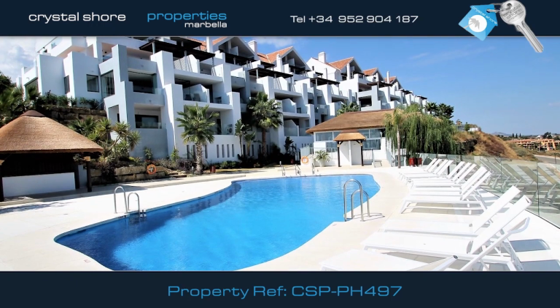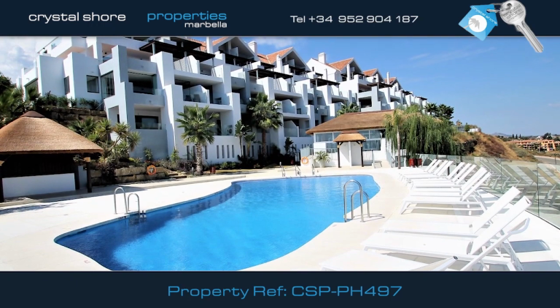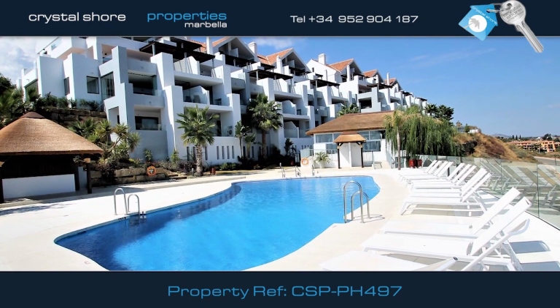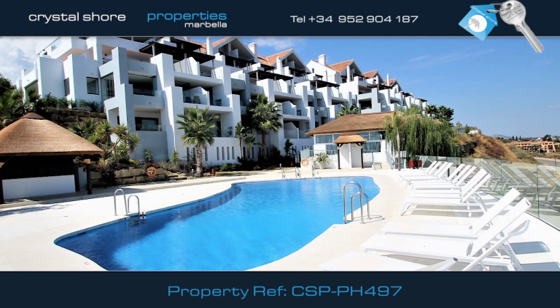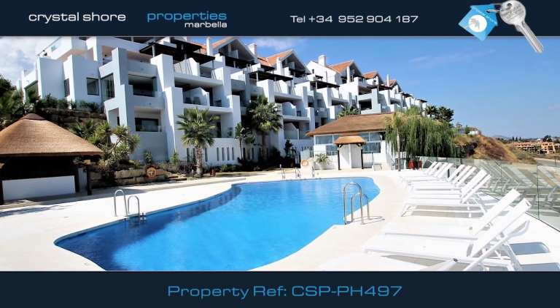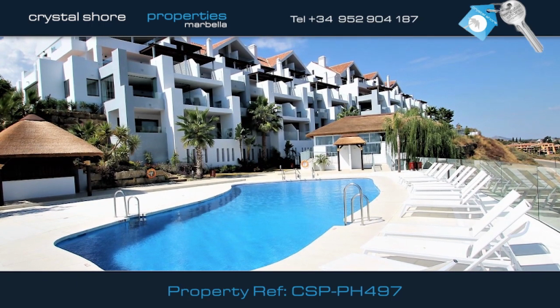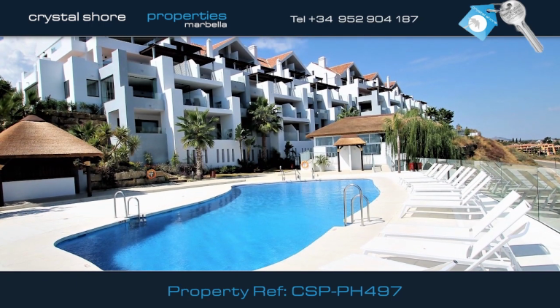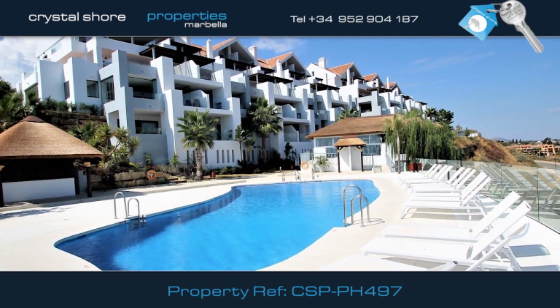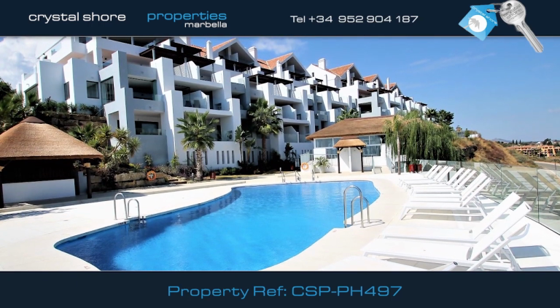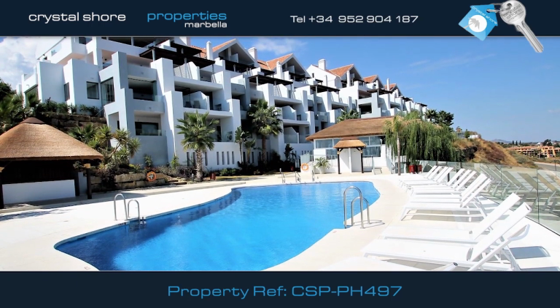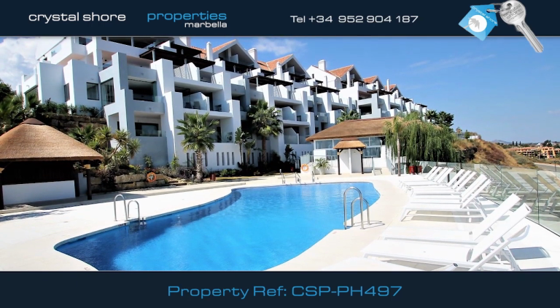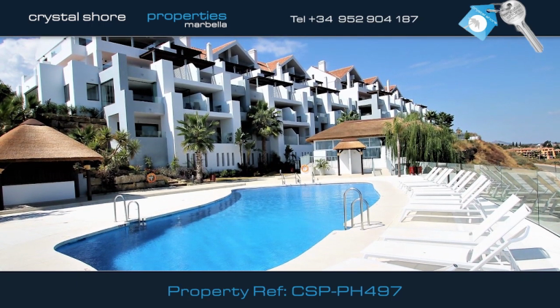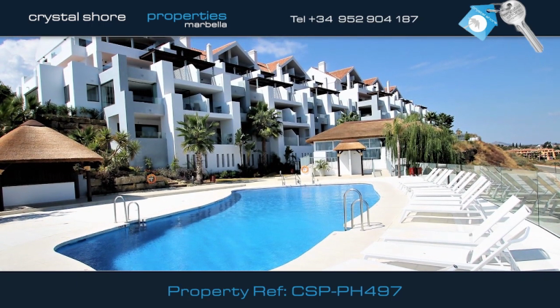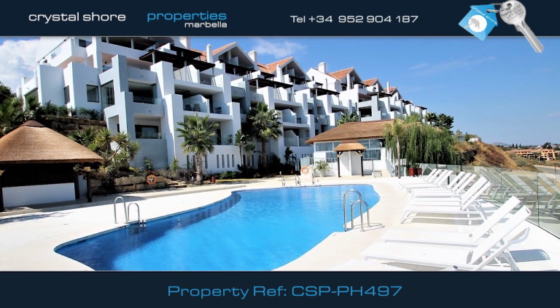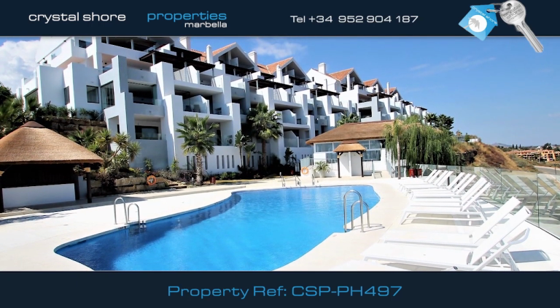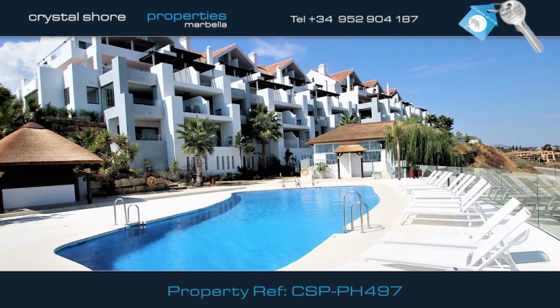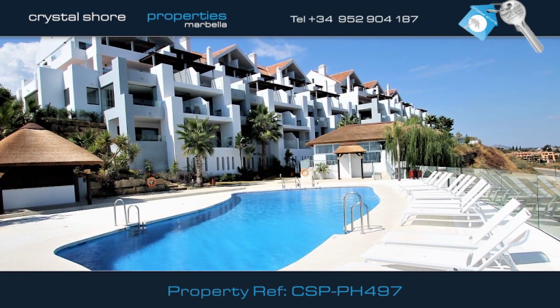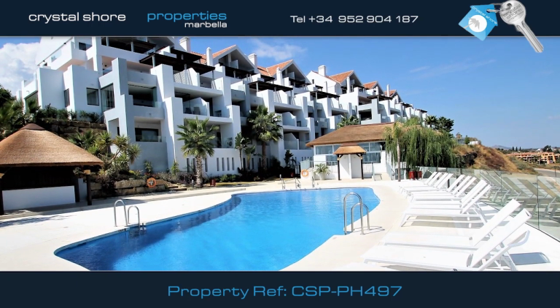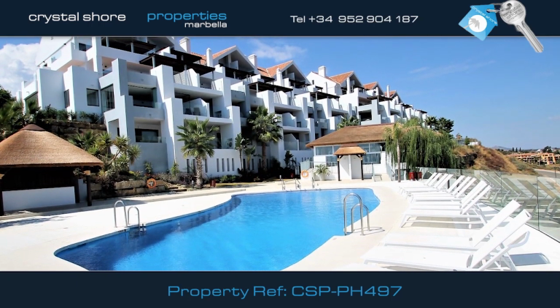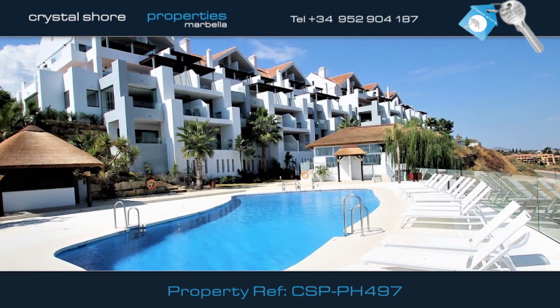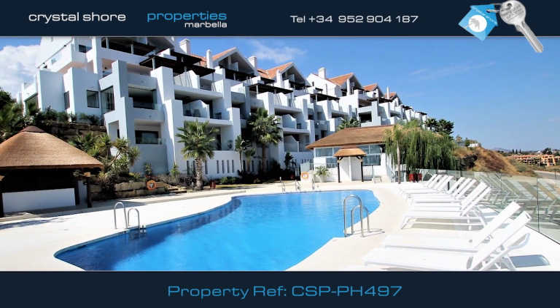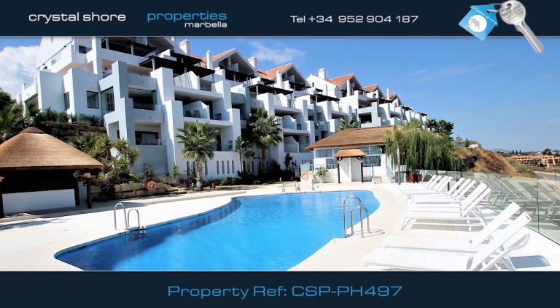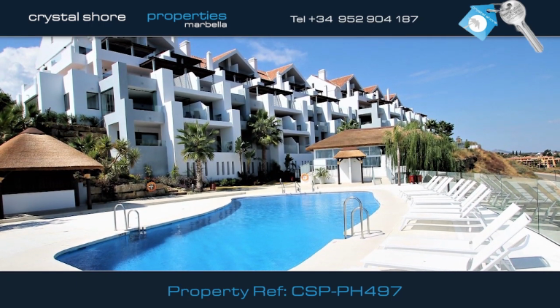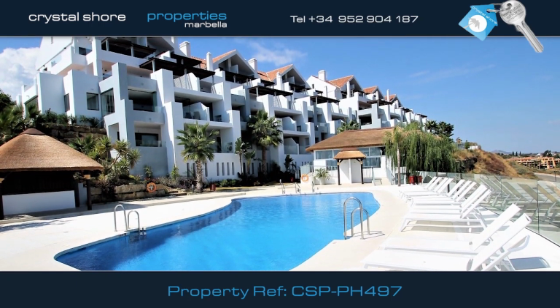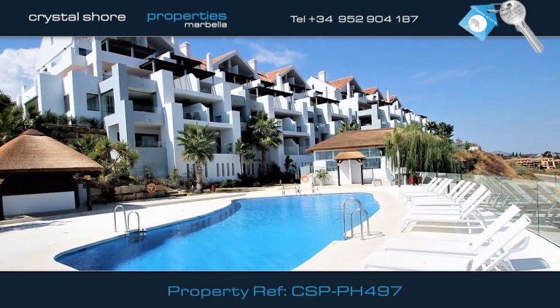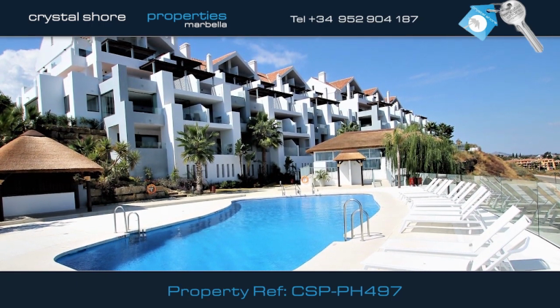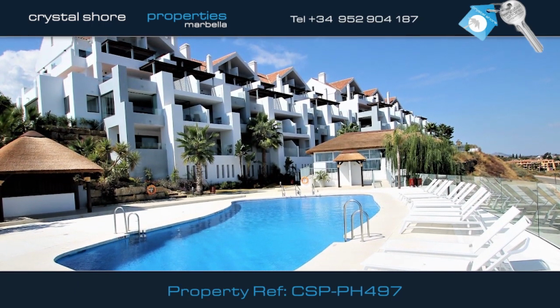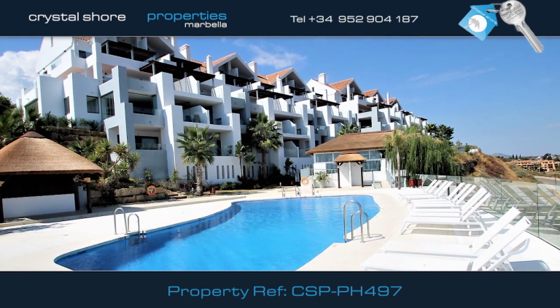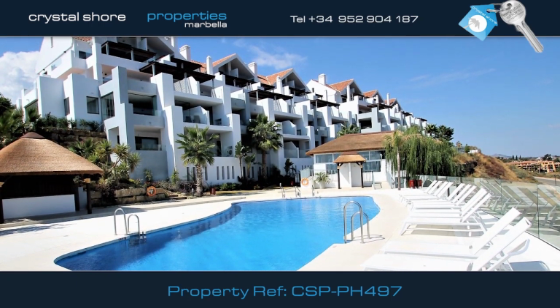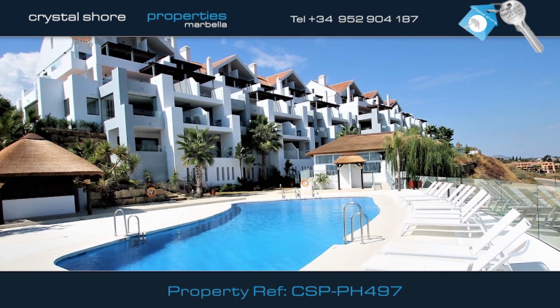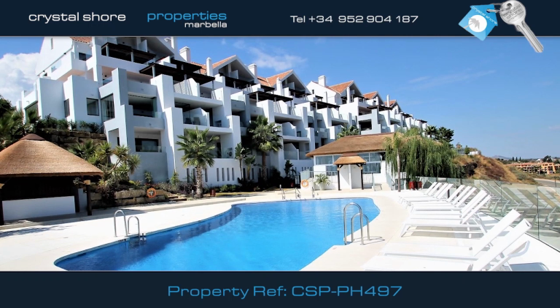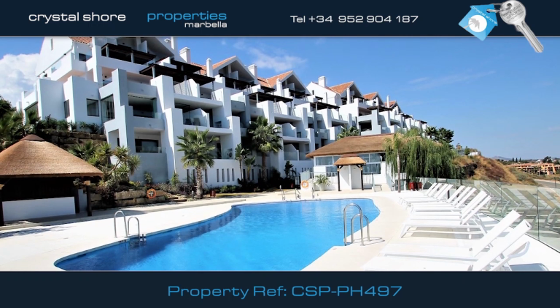This stylish penthouse apartment offers a fantastic opportunity for investment, a full-time residence or holiday home.